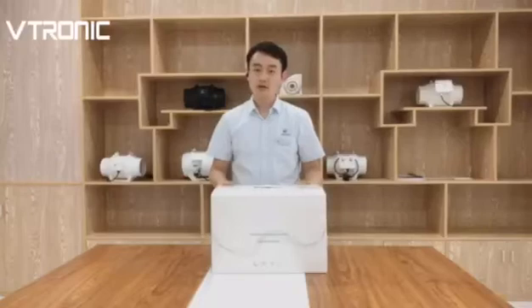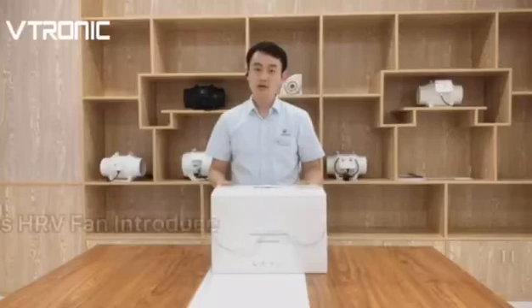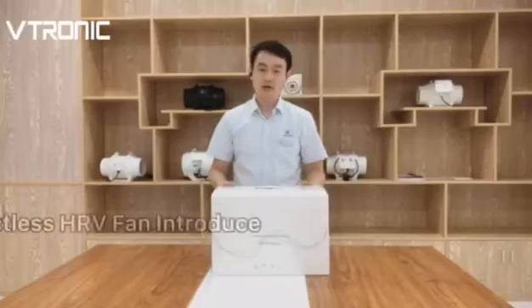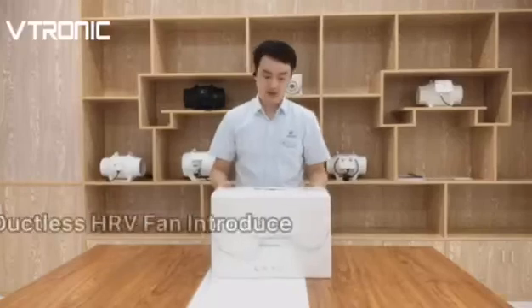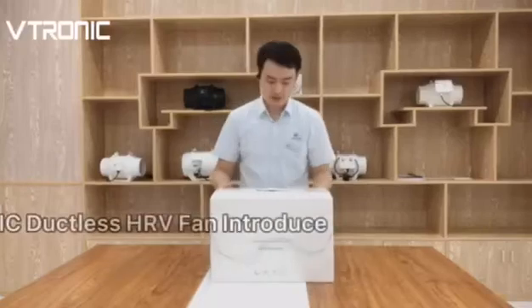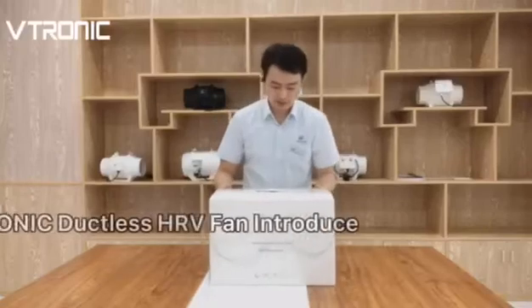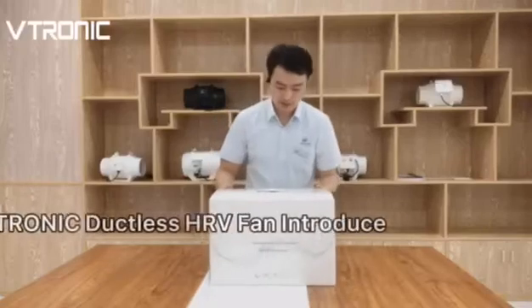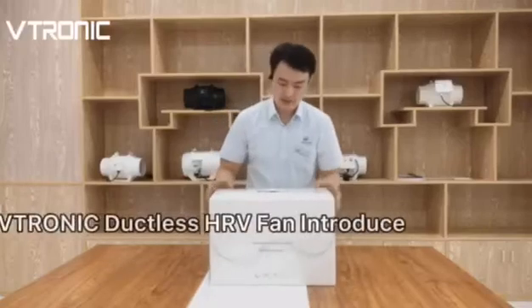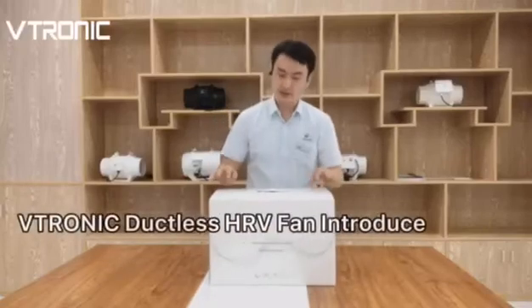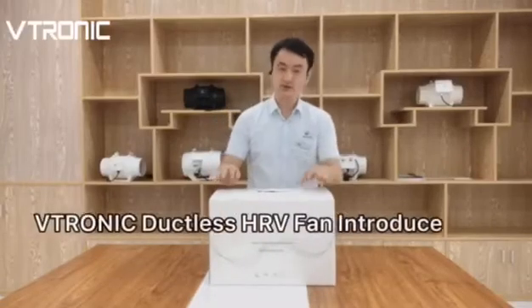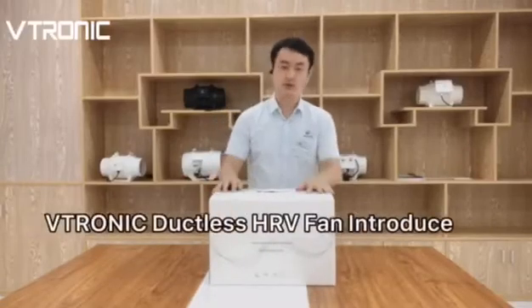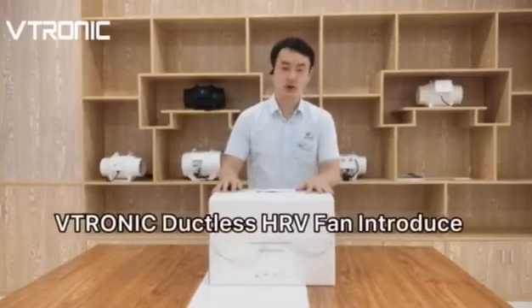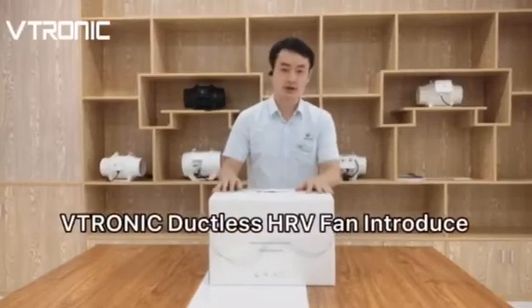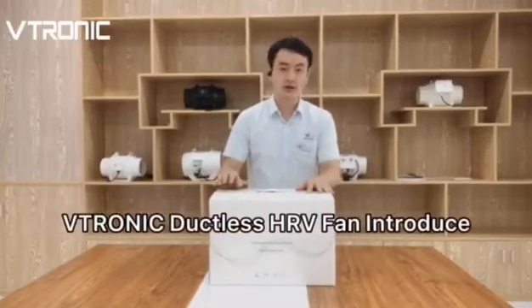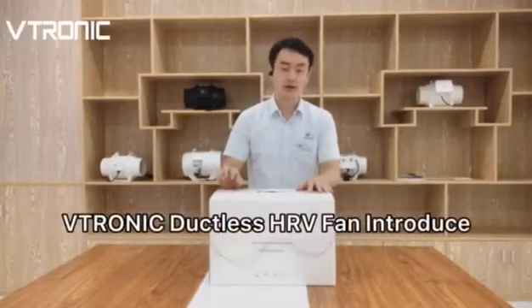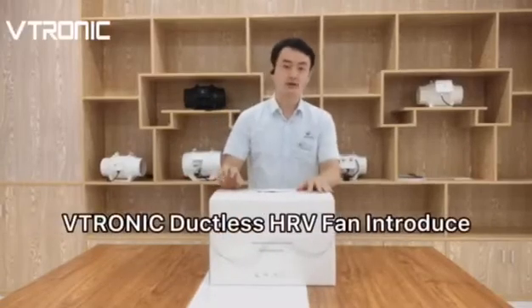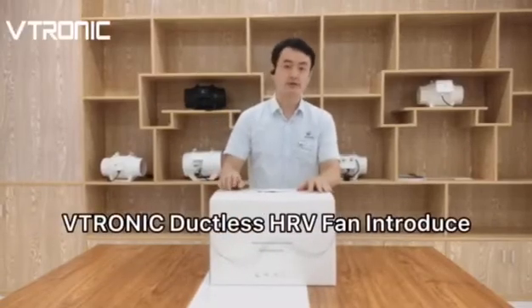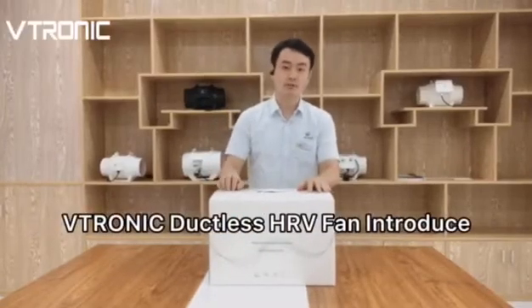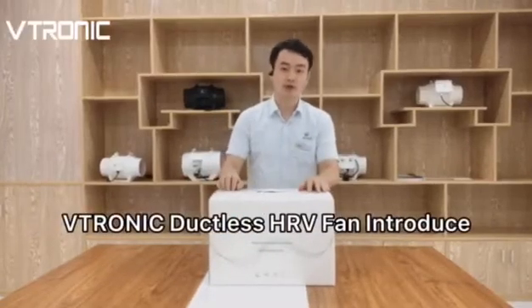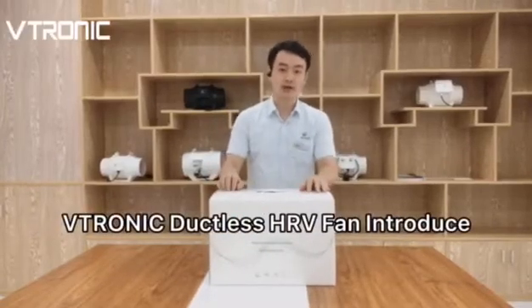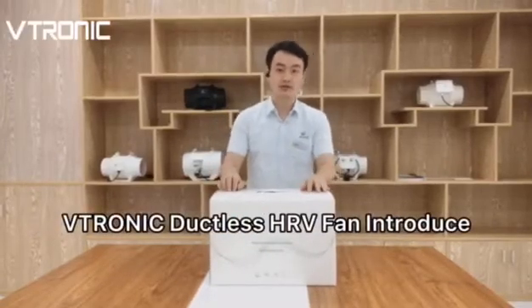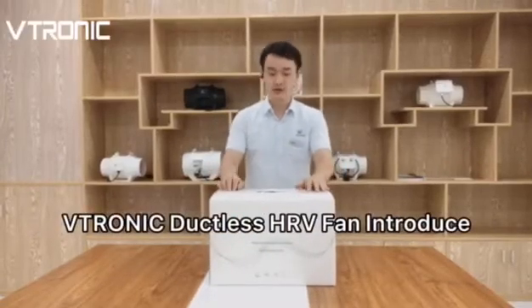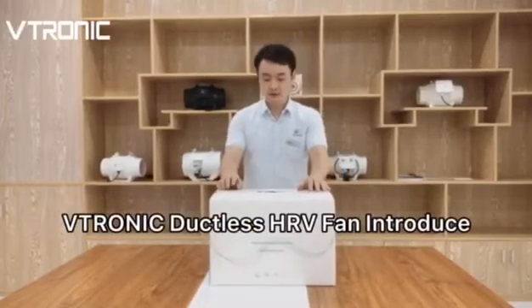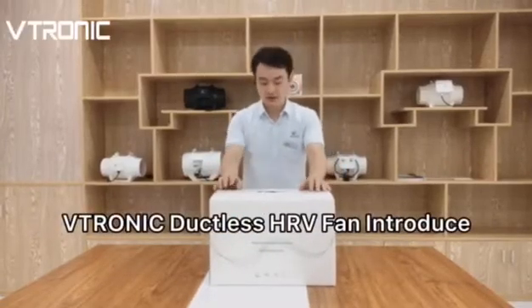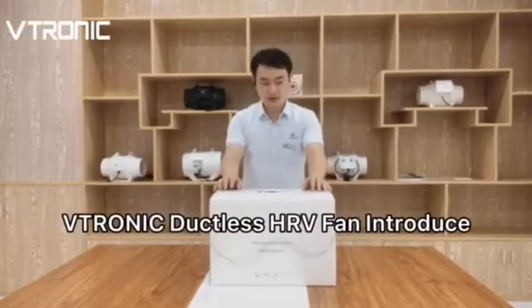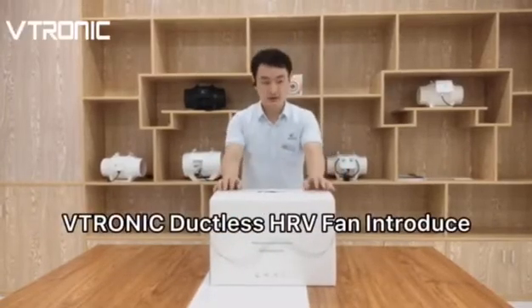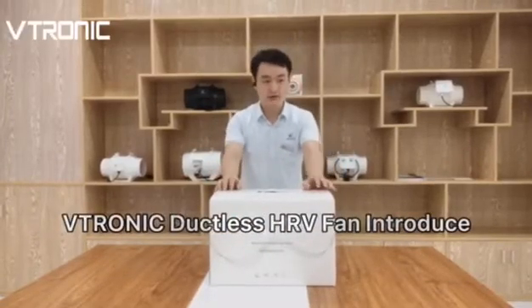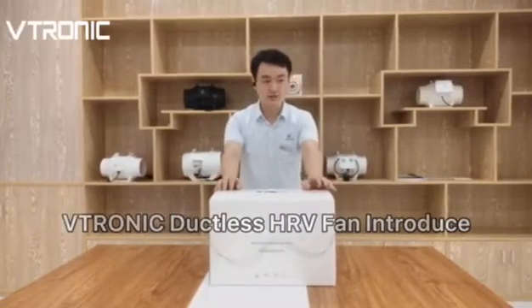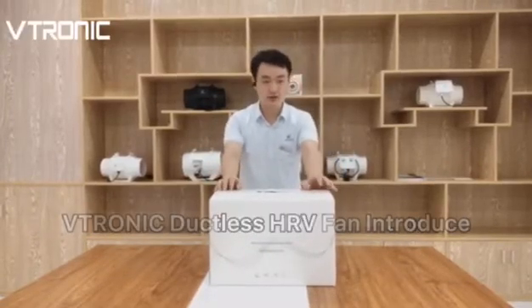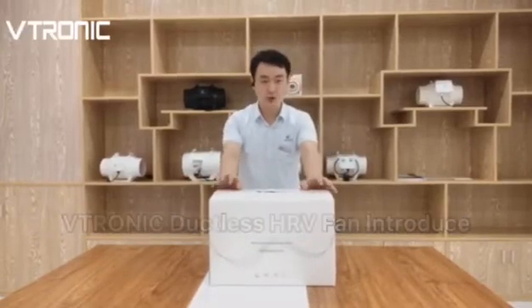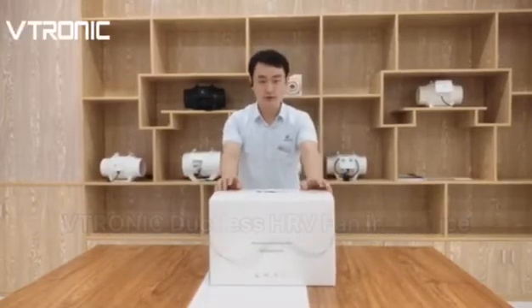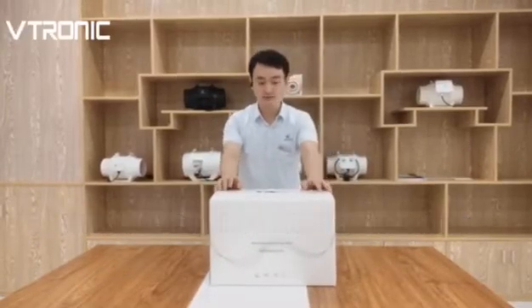Hello everyone, here is the electronic HRV VT501.